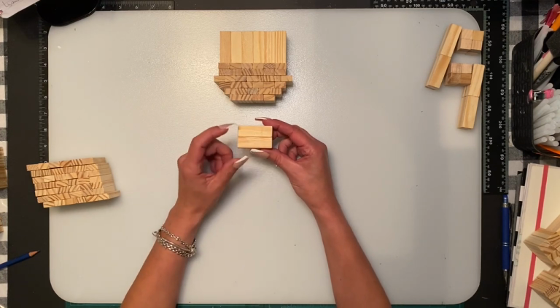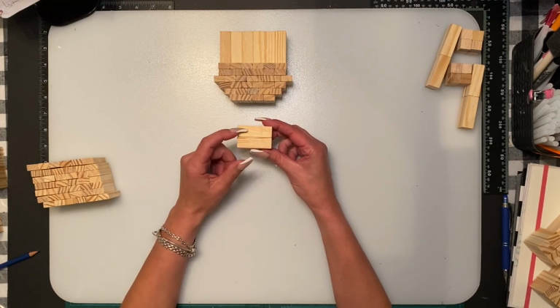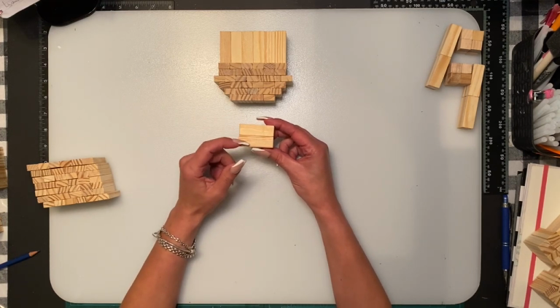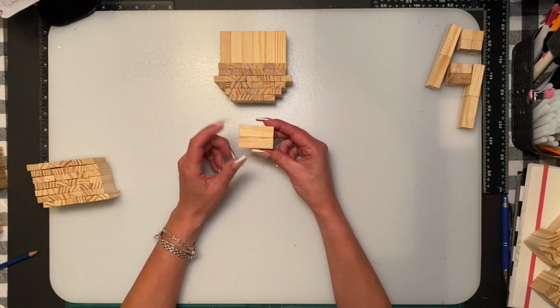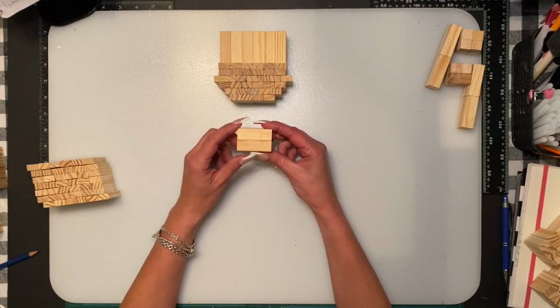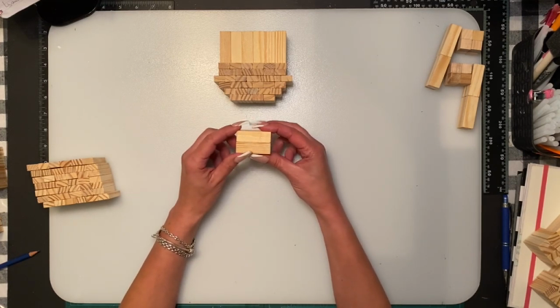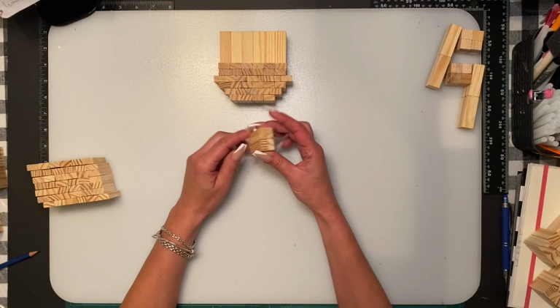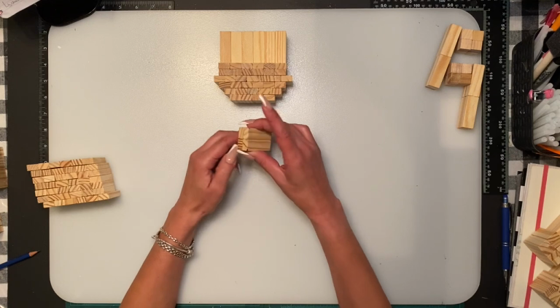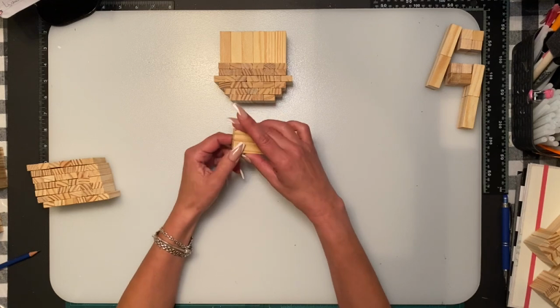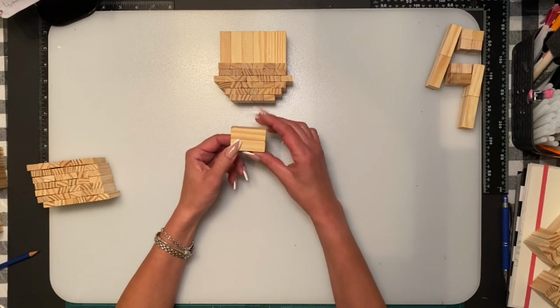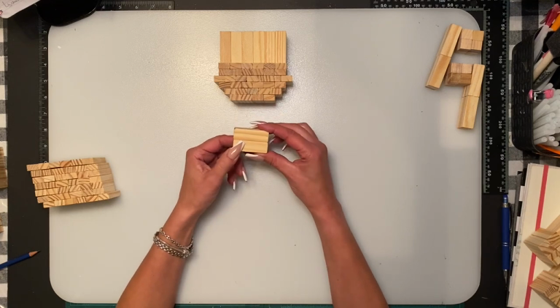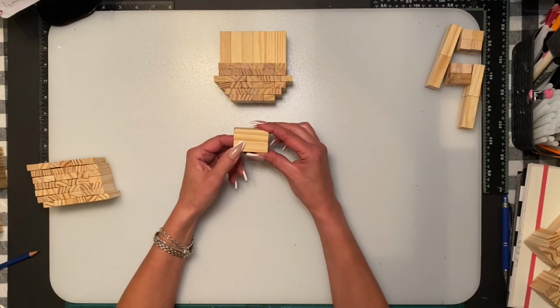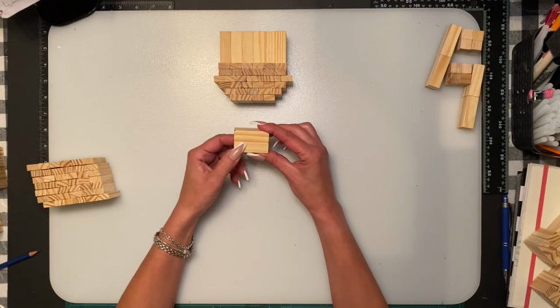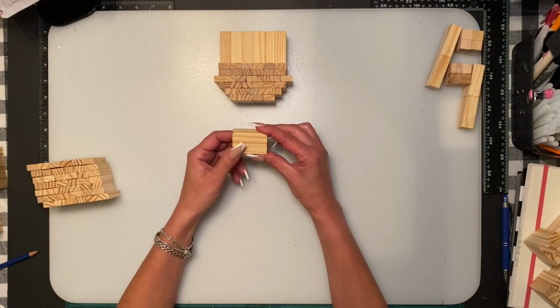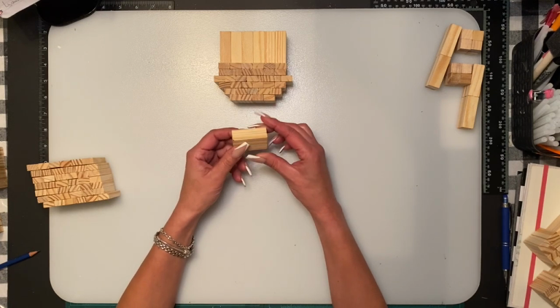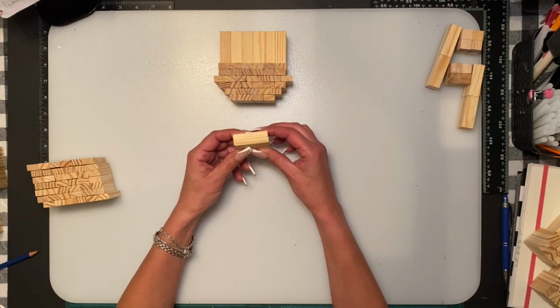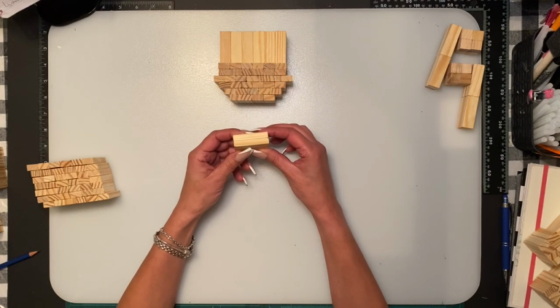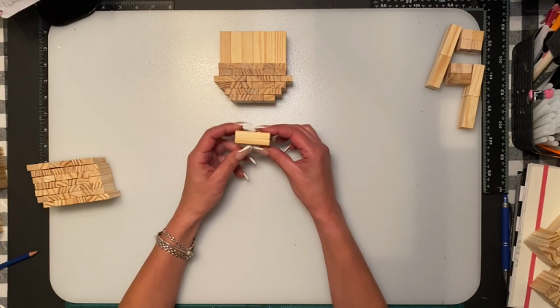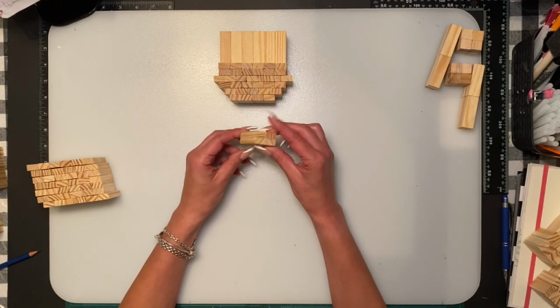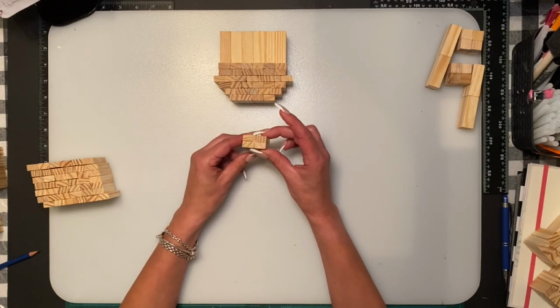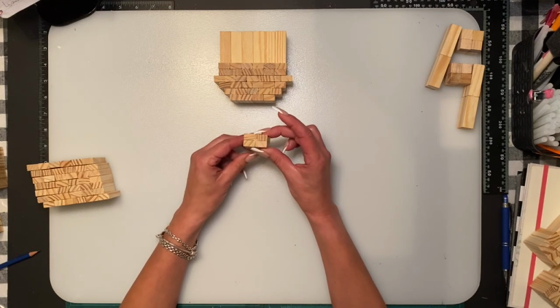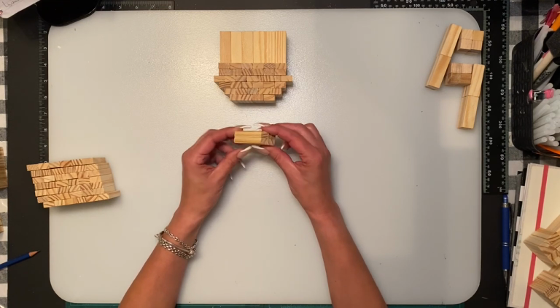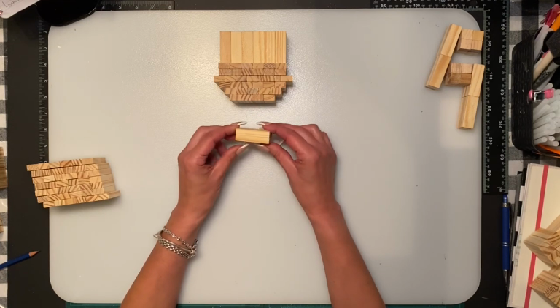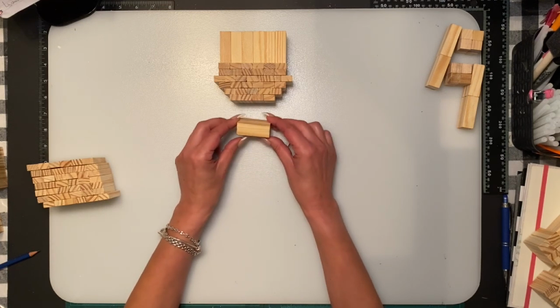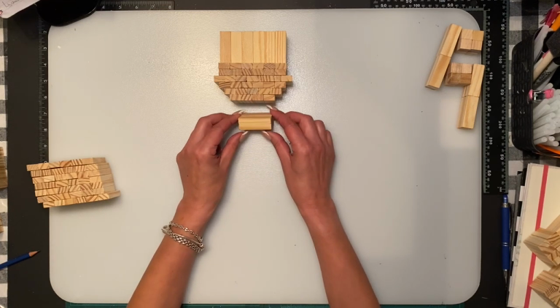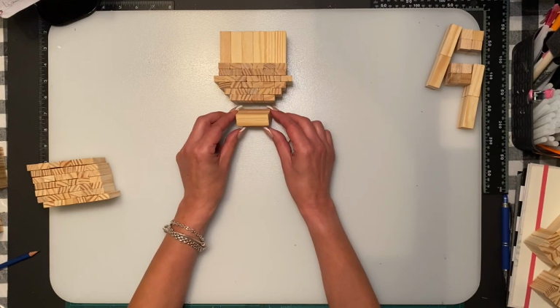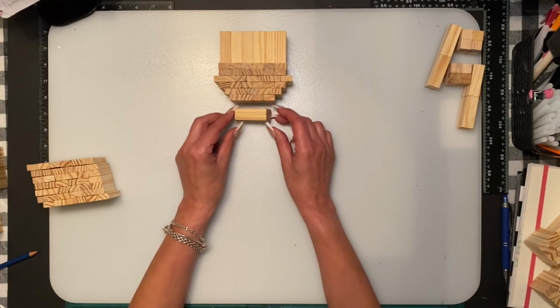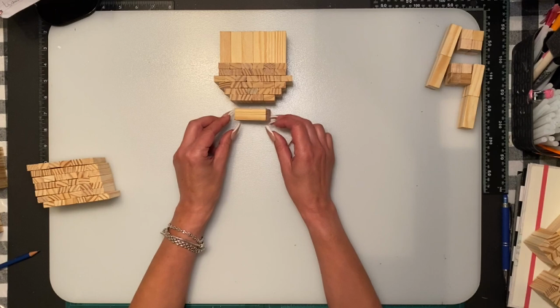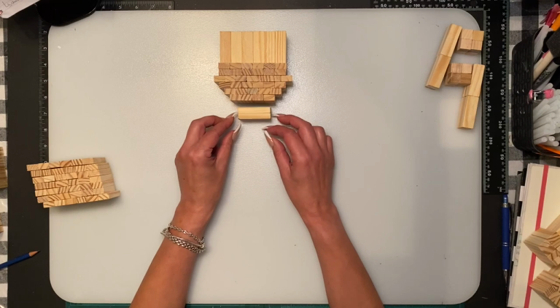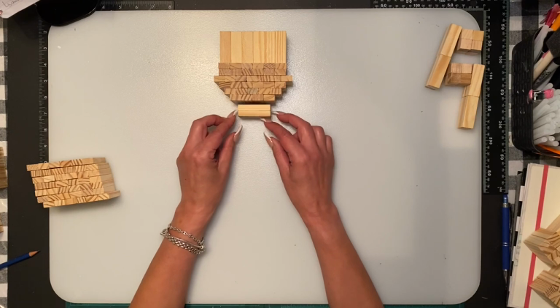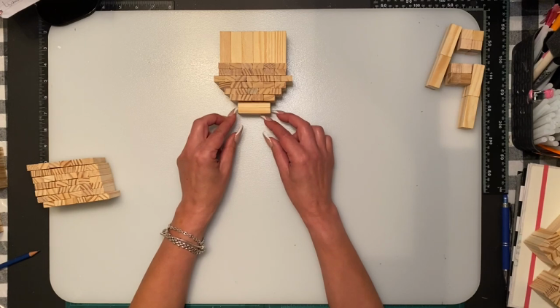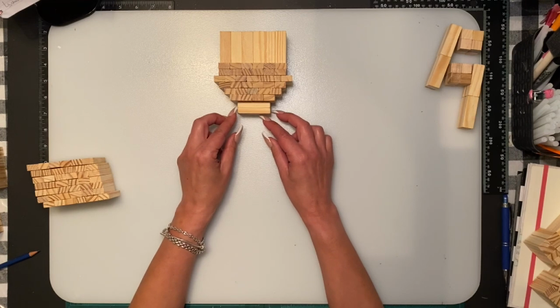Now we're going to move on to the neck. It's two on top with two on the bottom, which is four blocks, and we're just going to place it there.